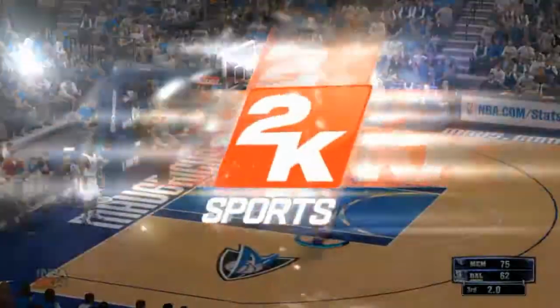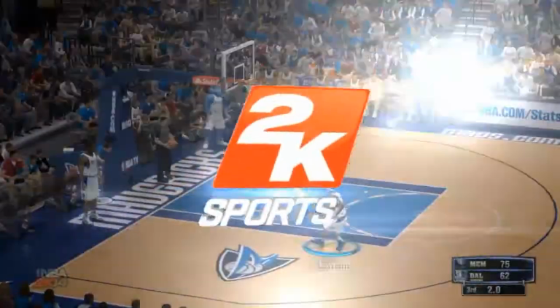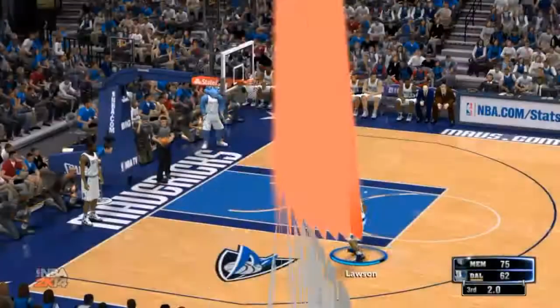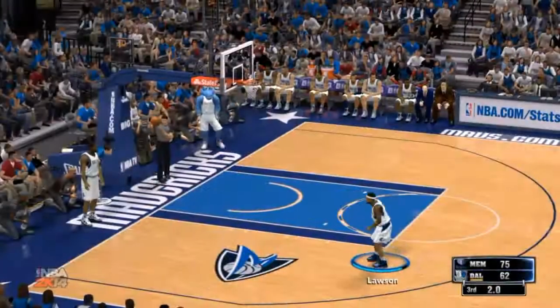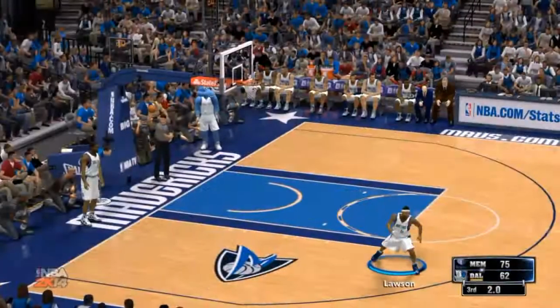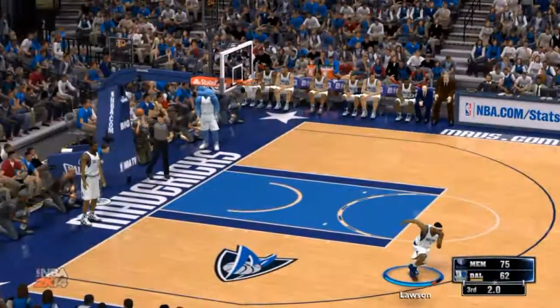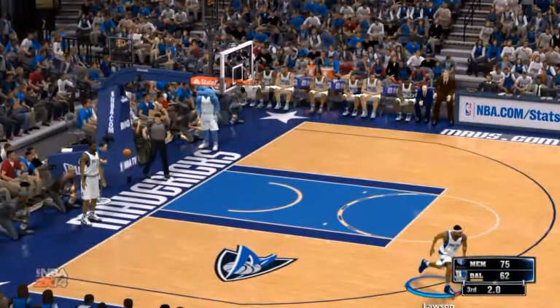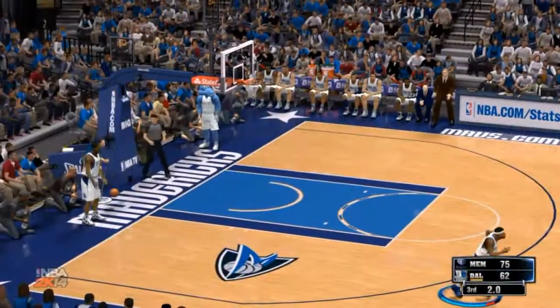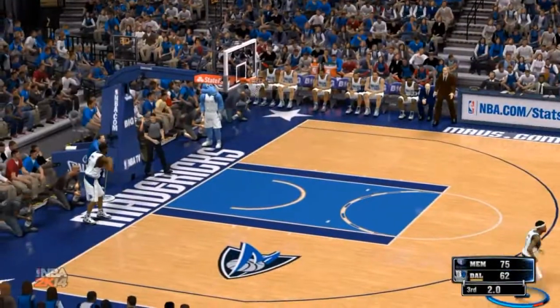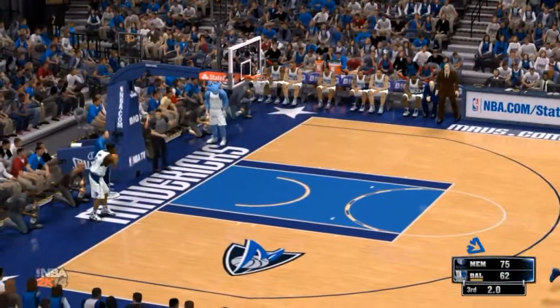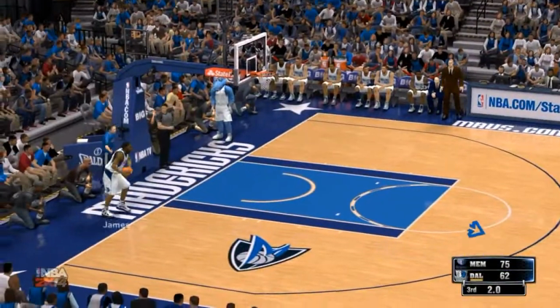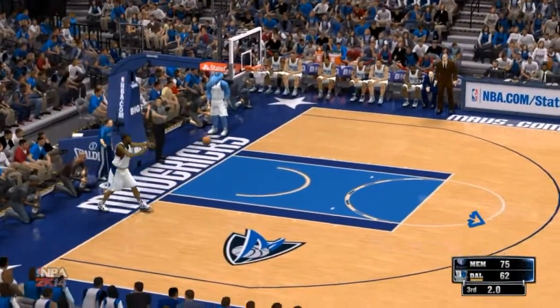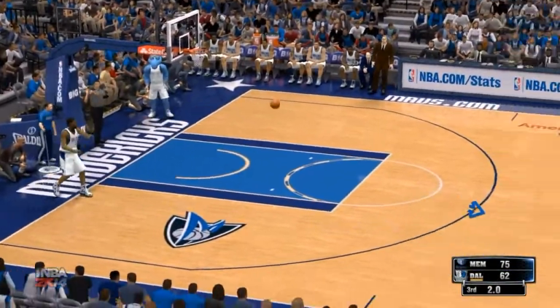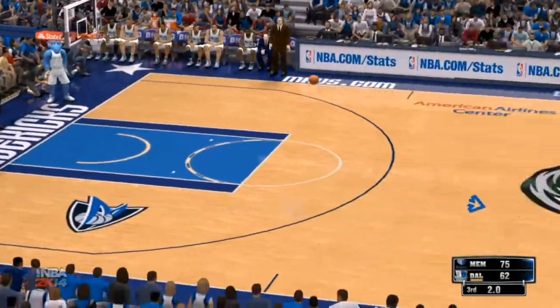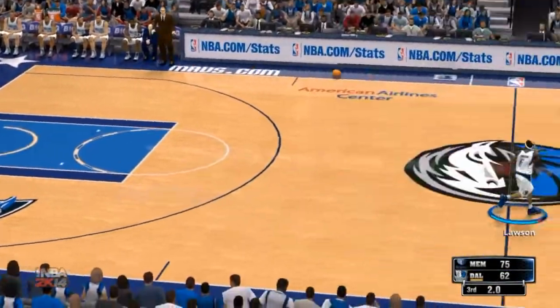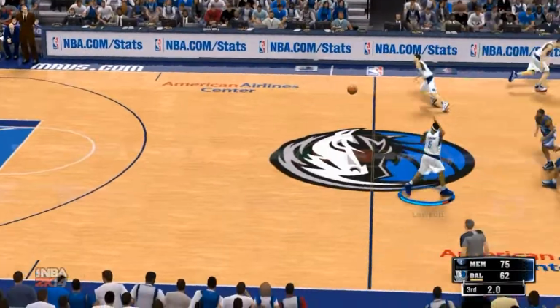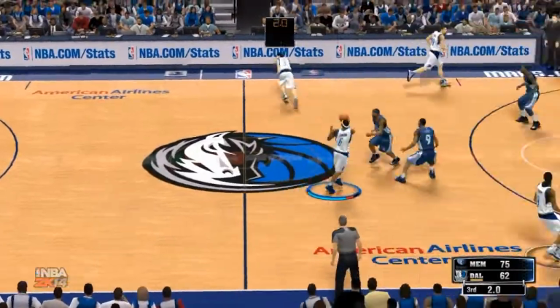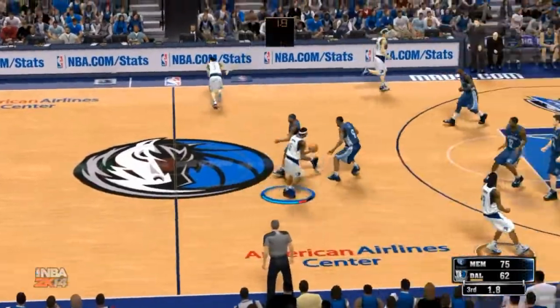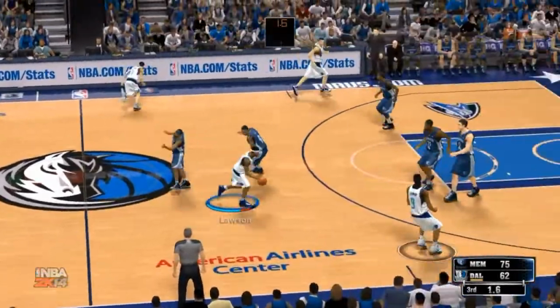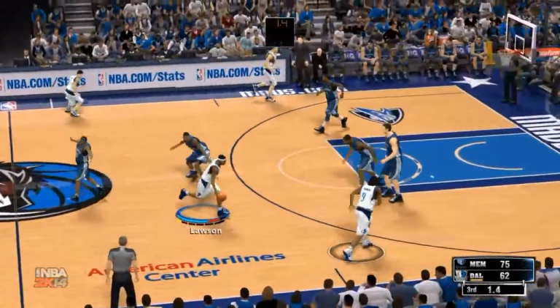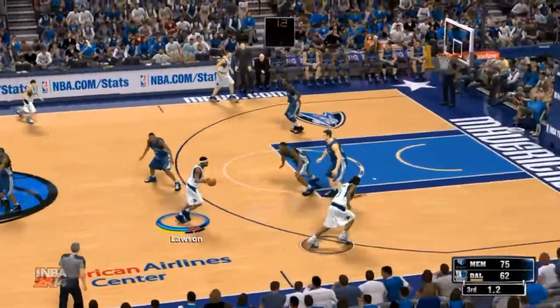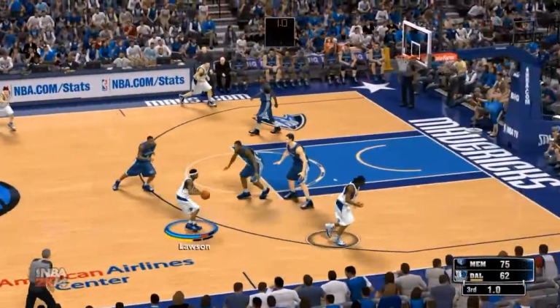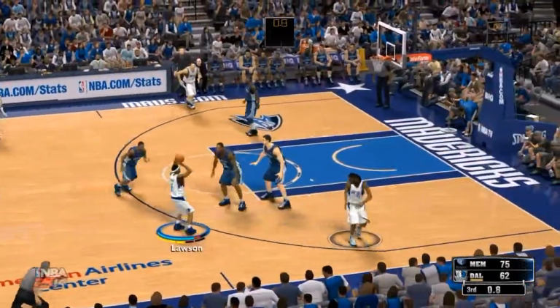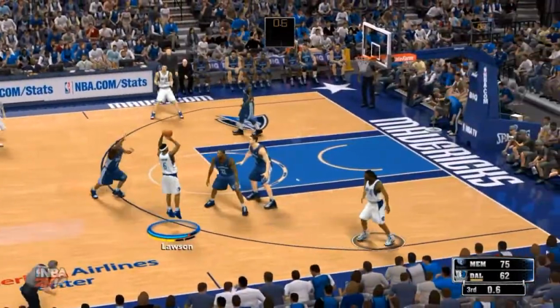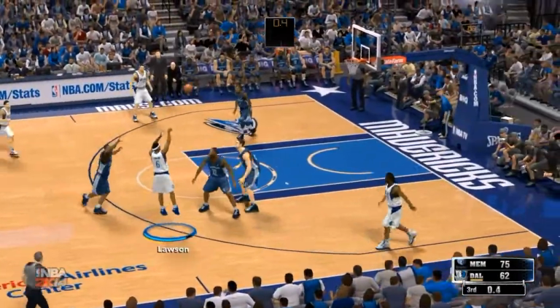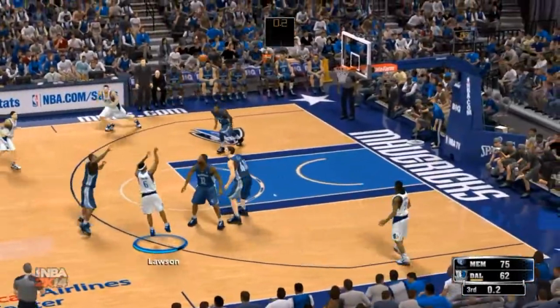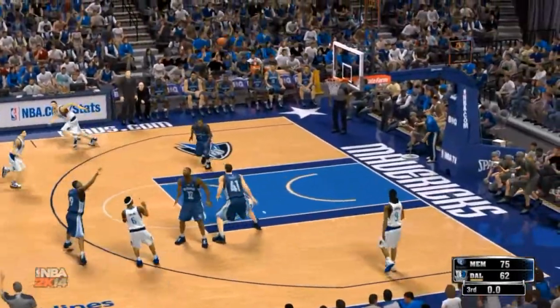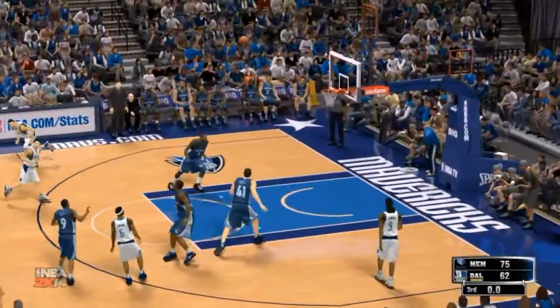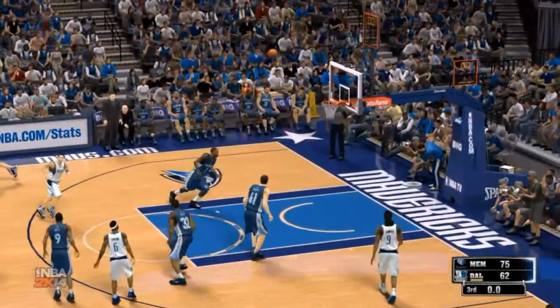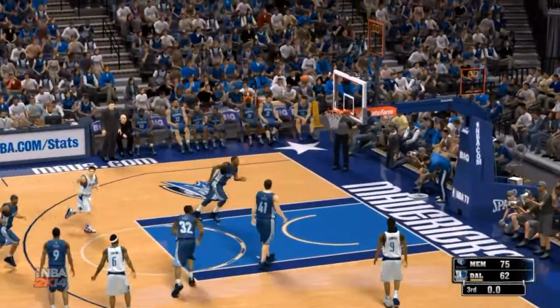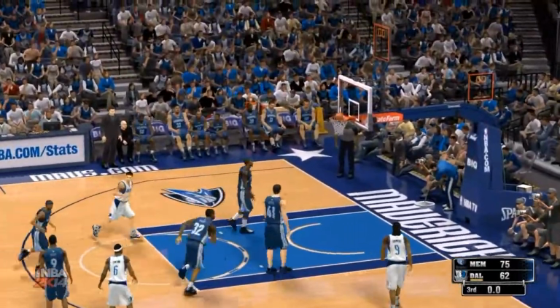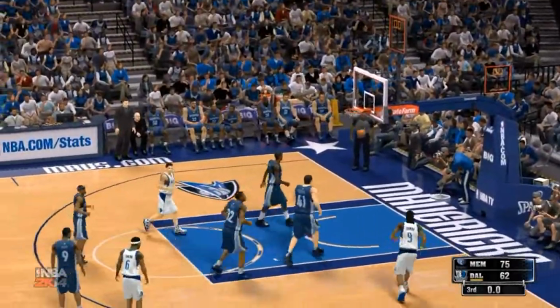Possession. Super defensive play. If that pass gets through, it's probably two points. And he knew that.